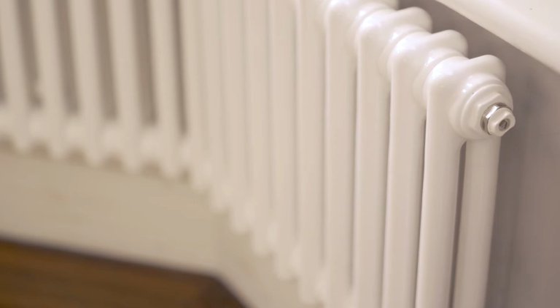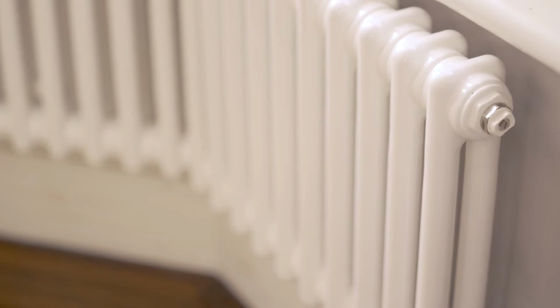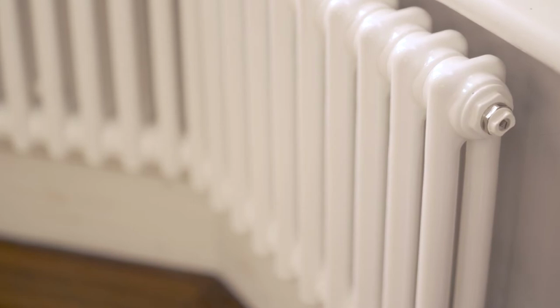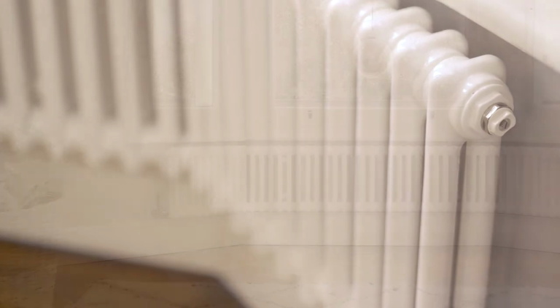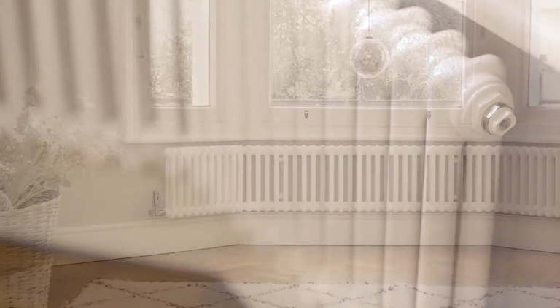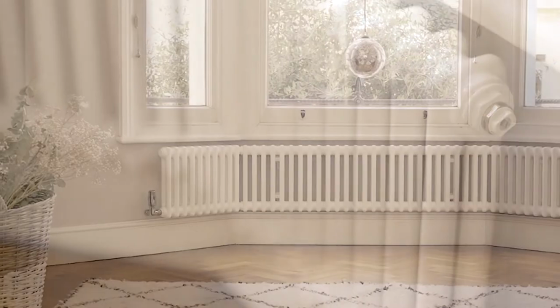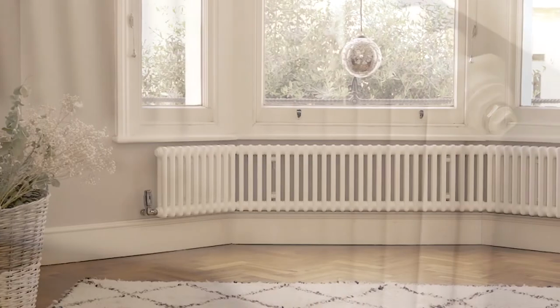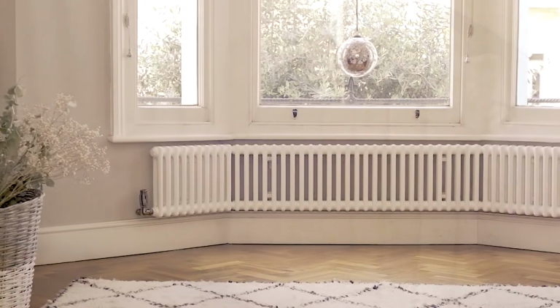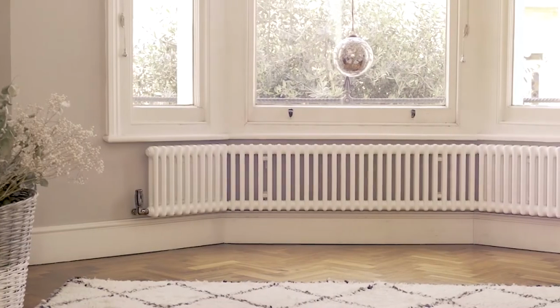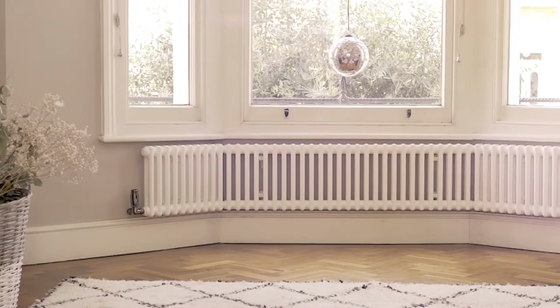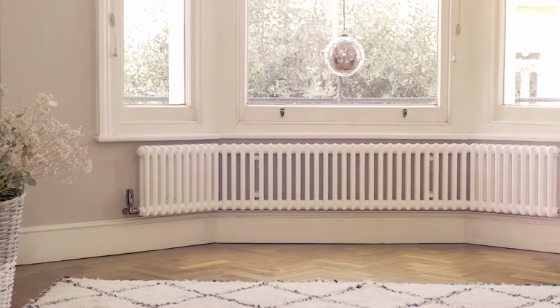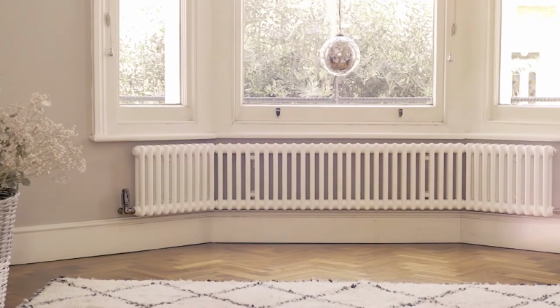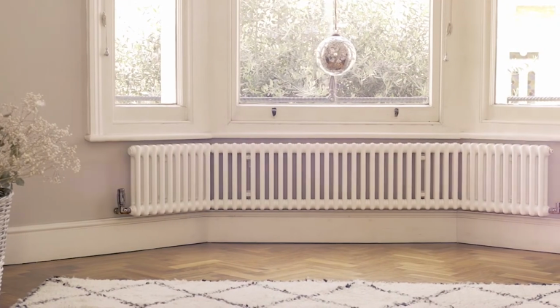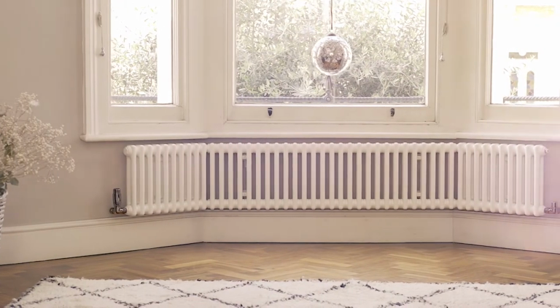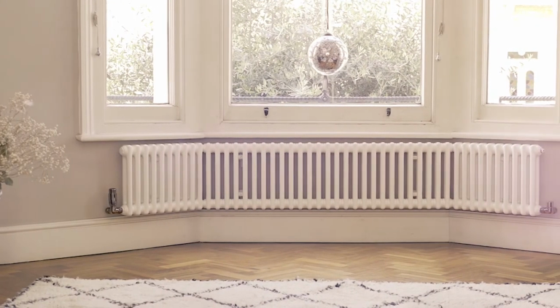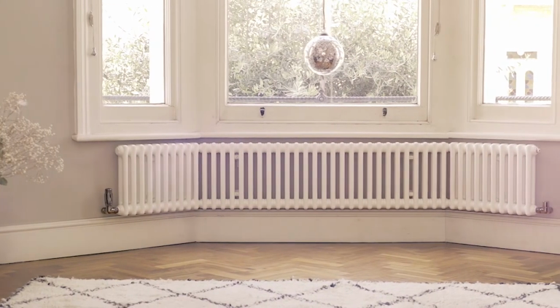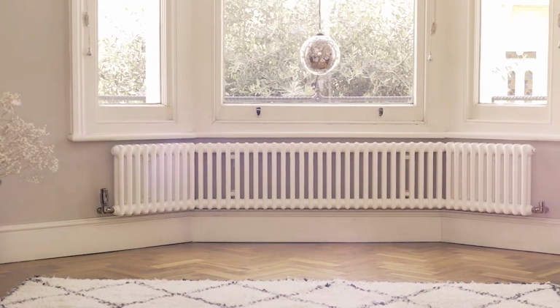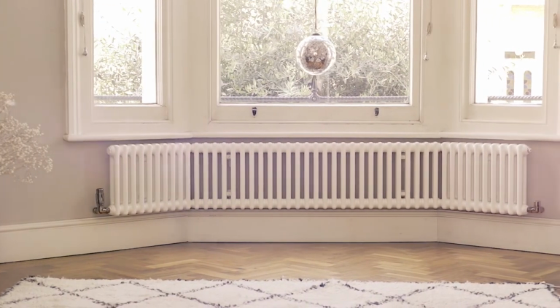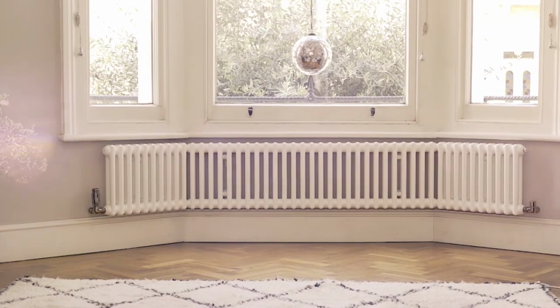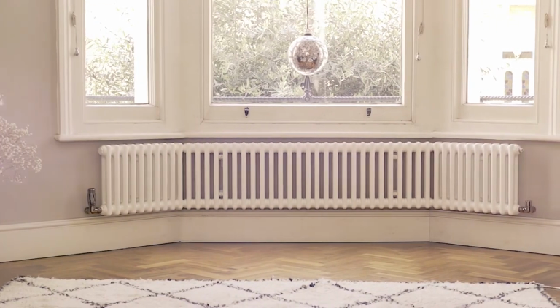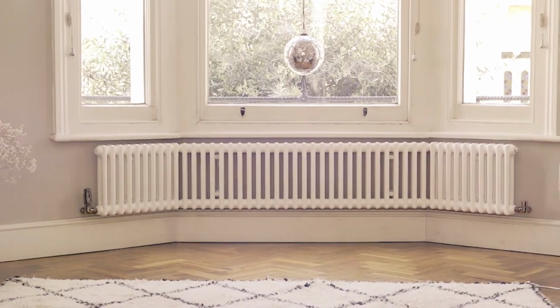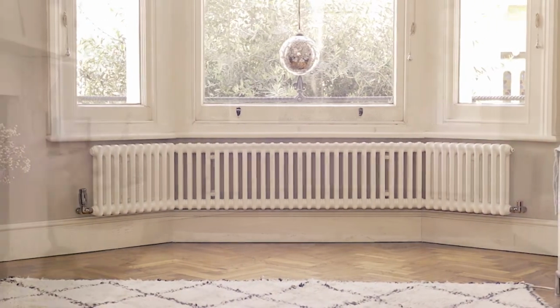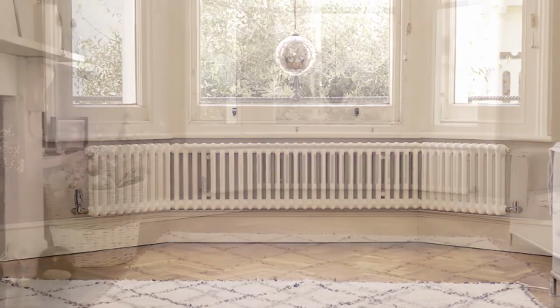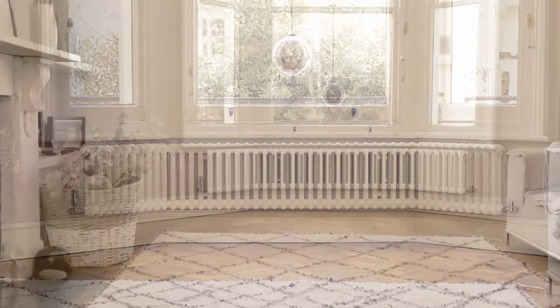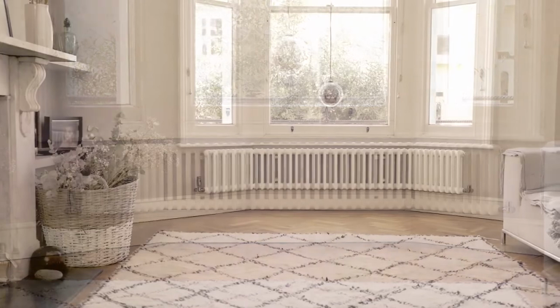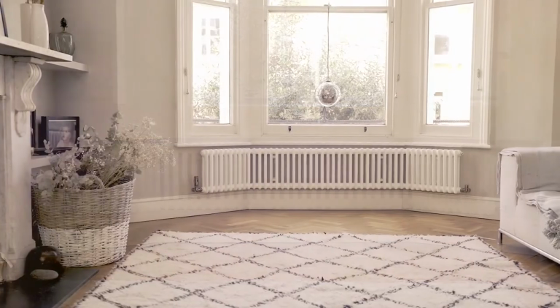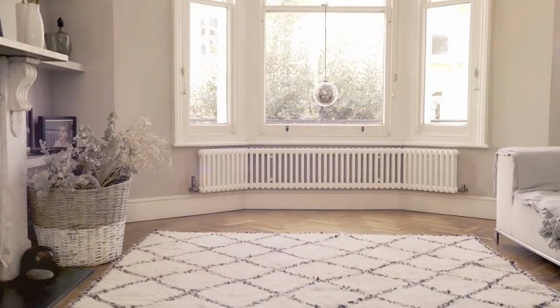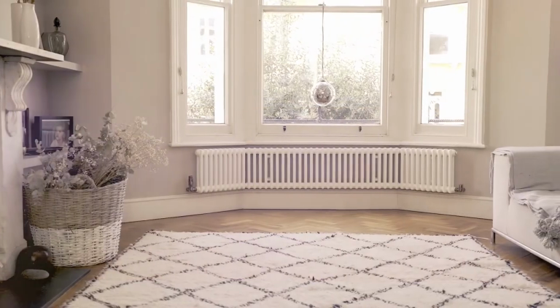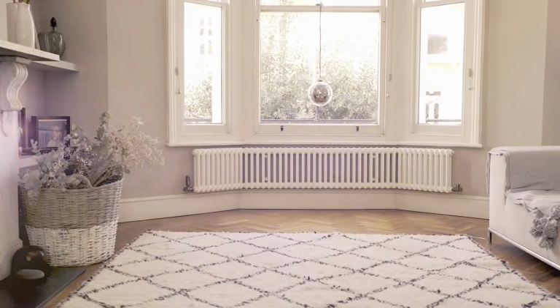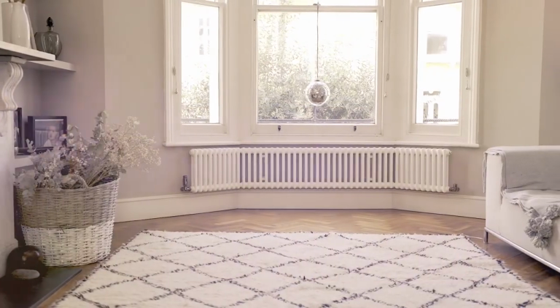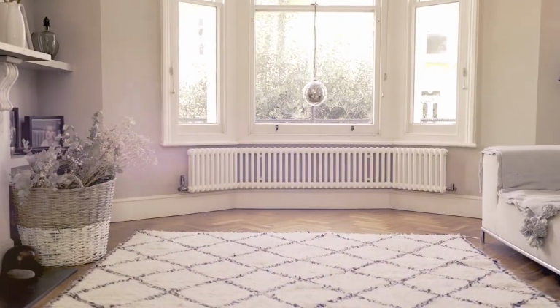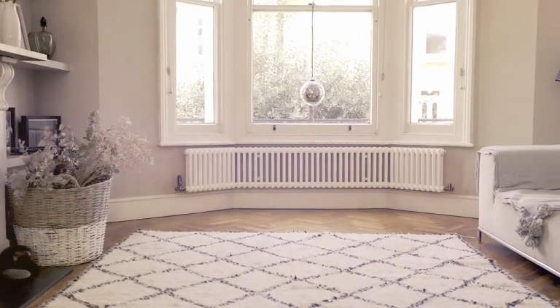Now you can enjoy your beautiful, stylish radiator. For more information on our bespoke radiators, please visit our website.